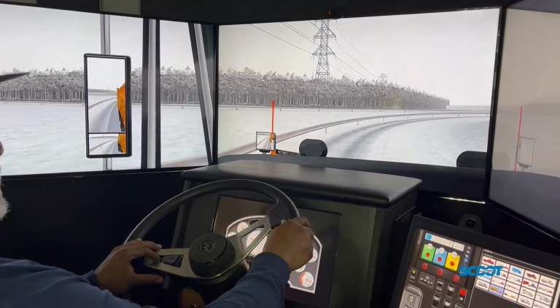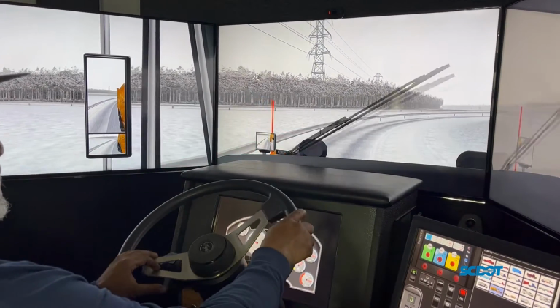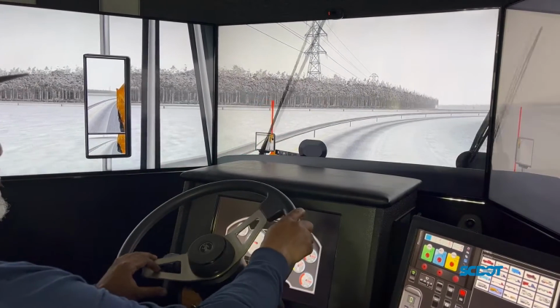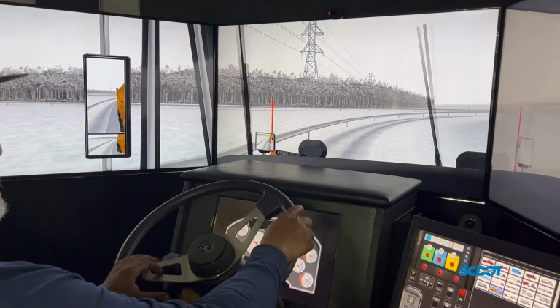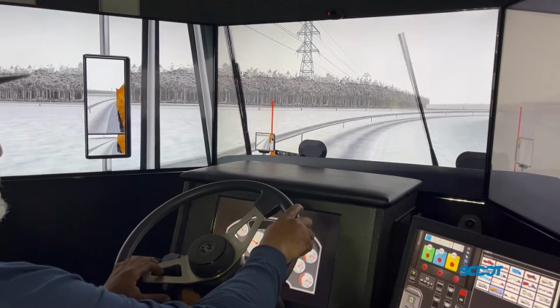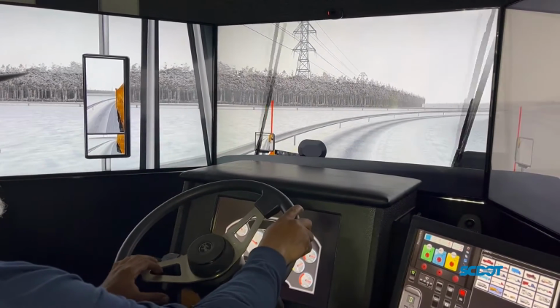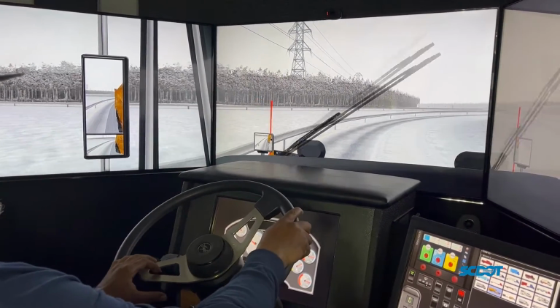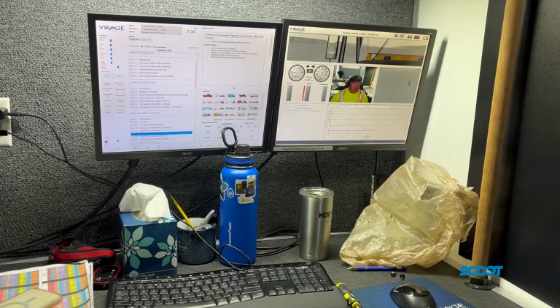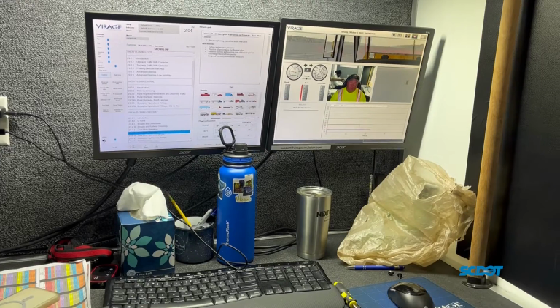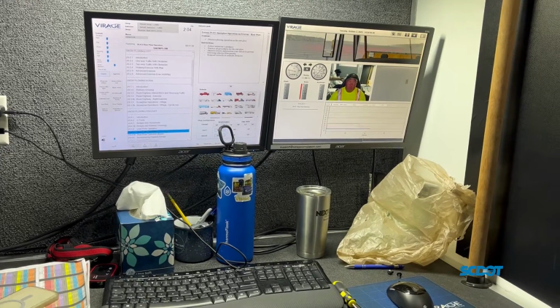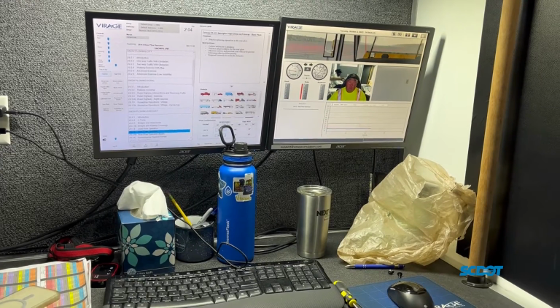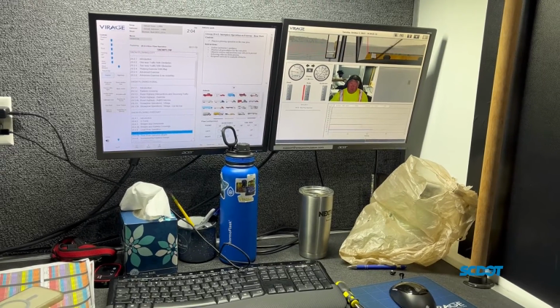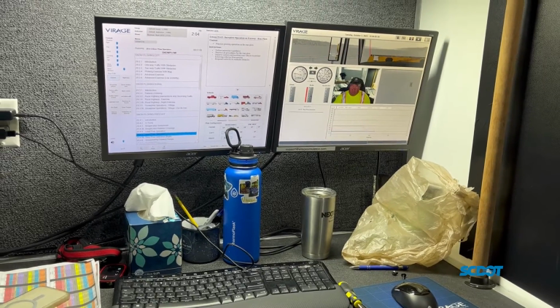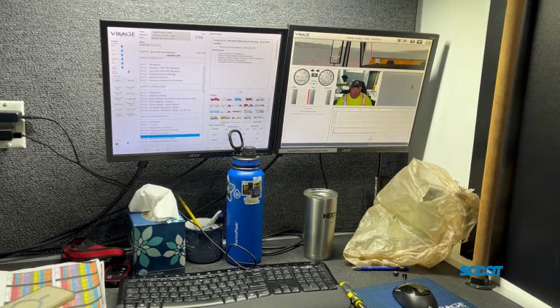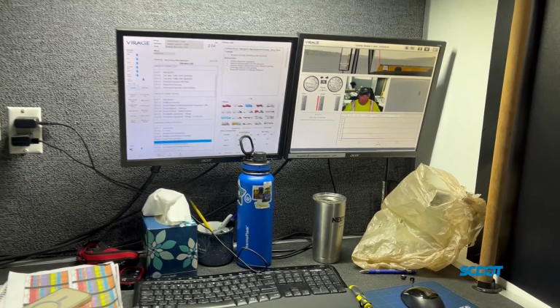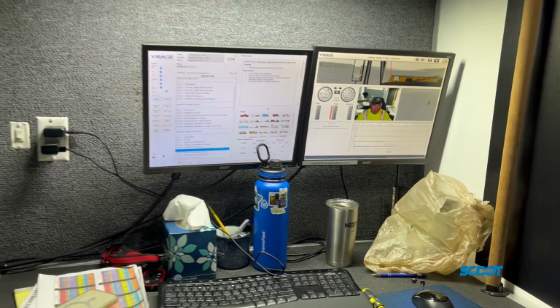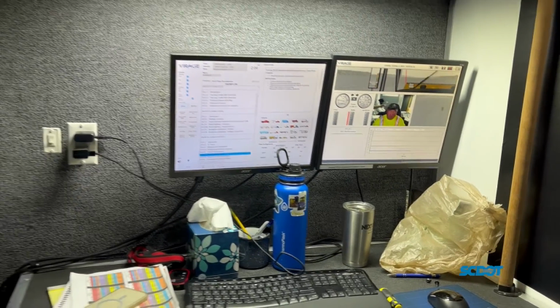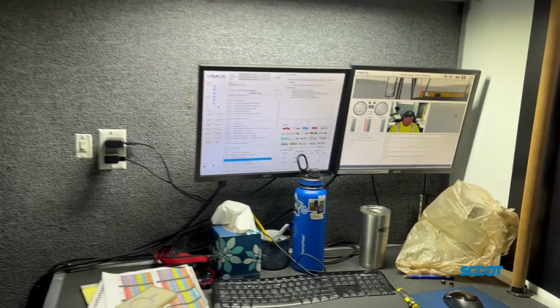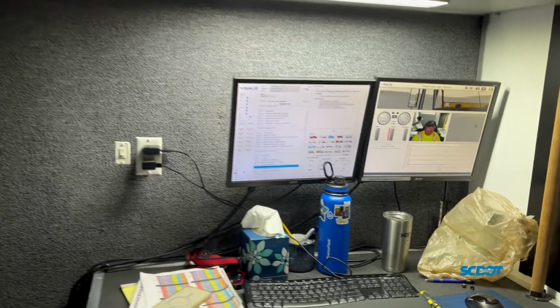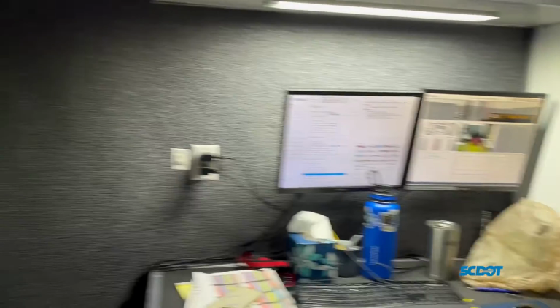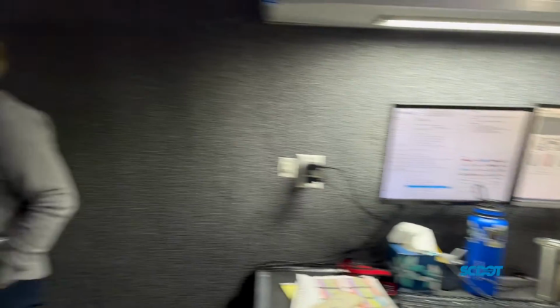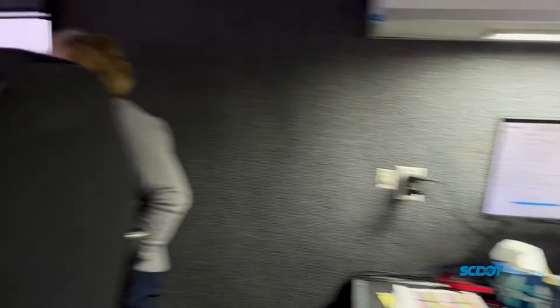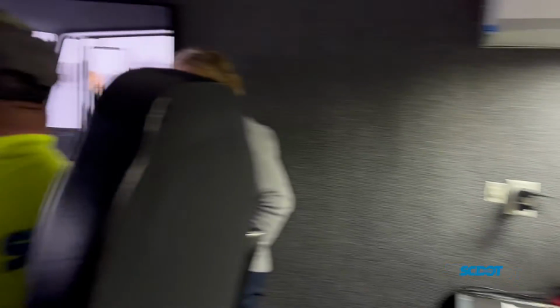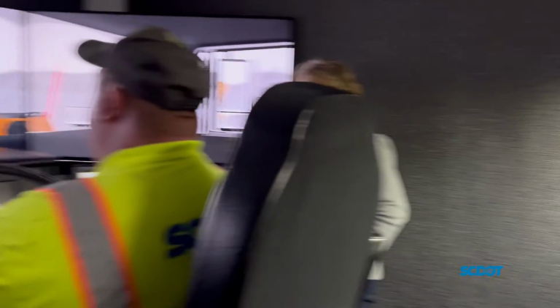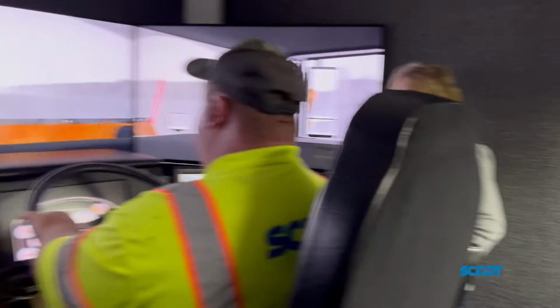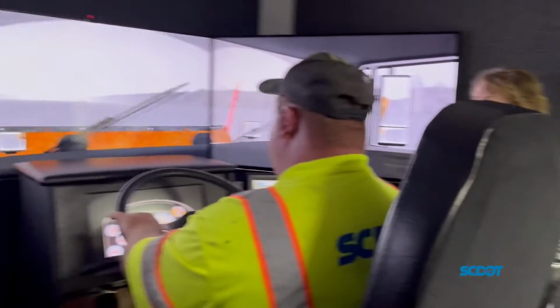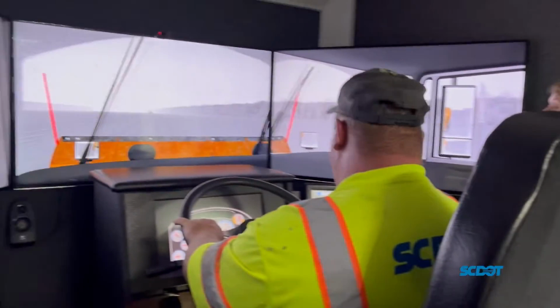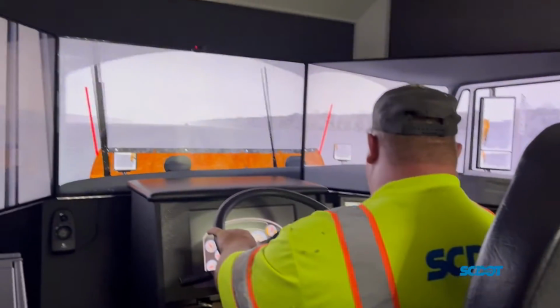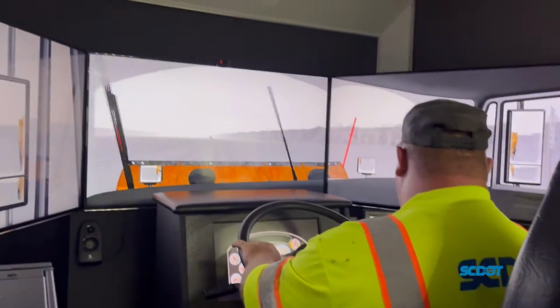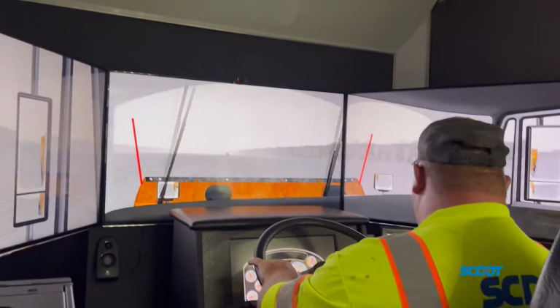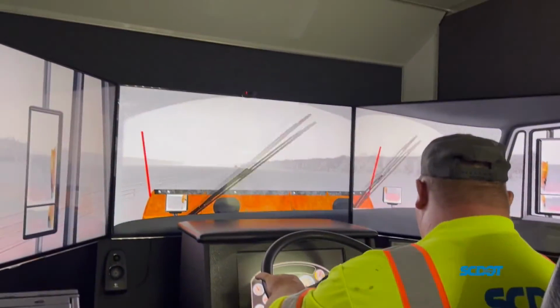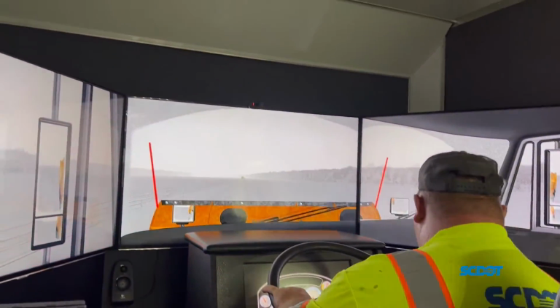The sessions are recorded from the driver's point of view and a bird's-eye view so that the drivers can play the session back later.